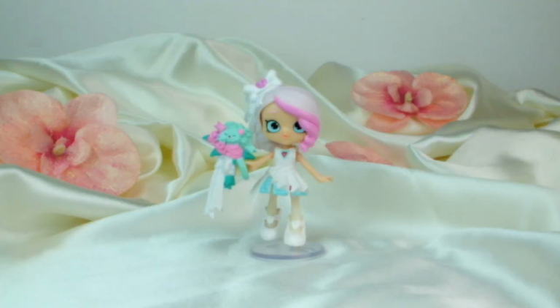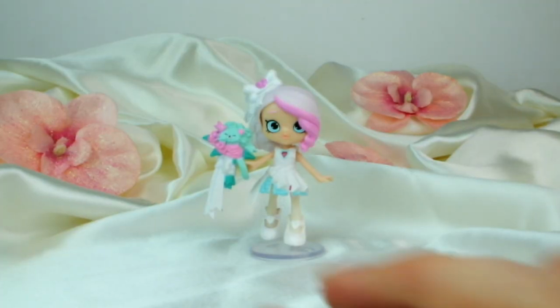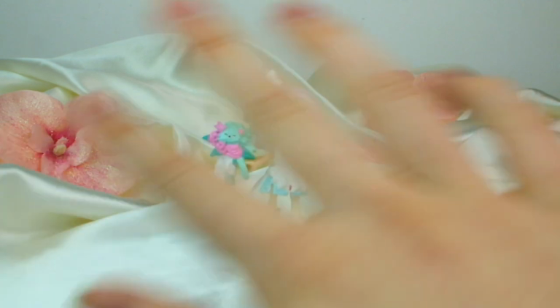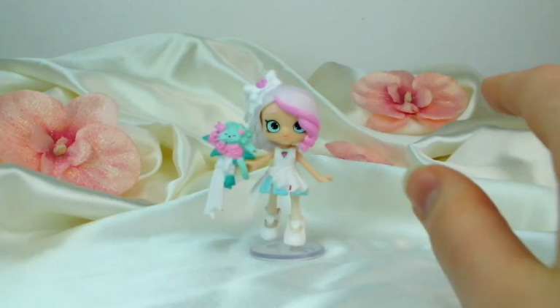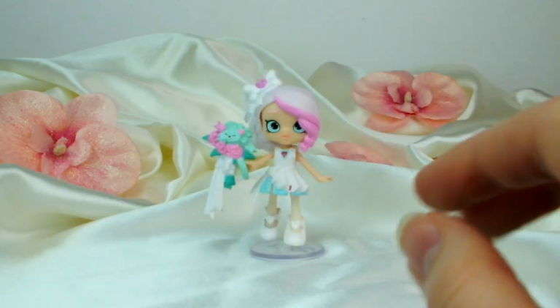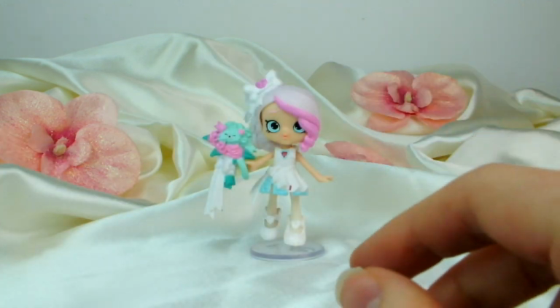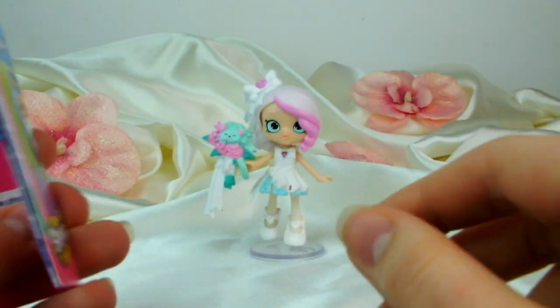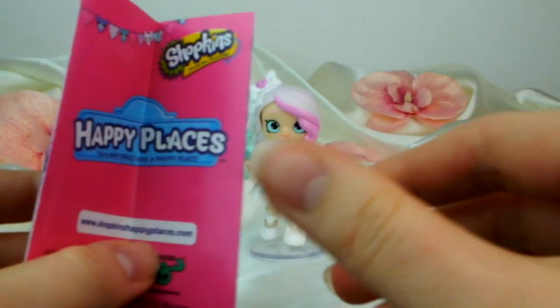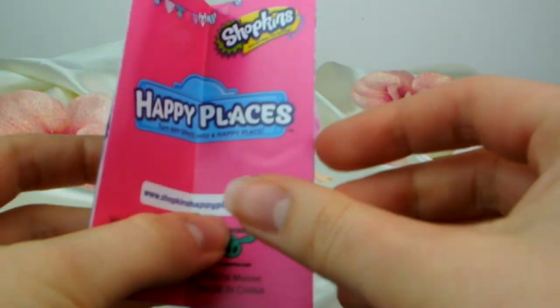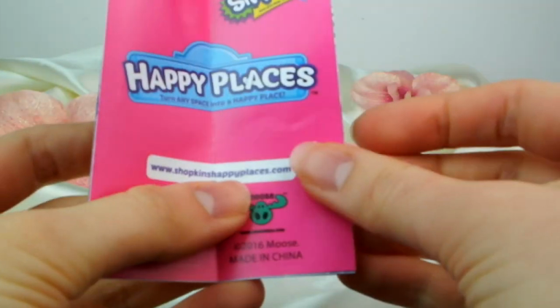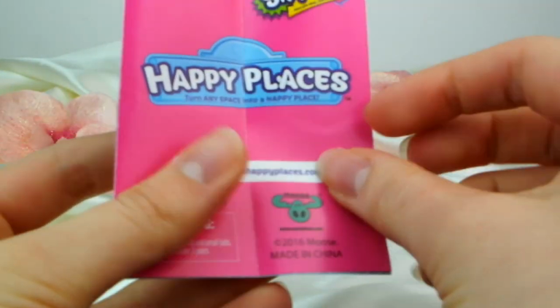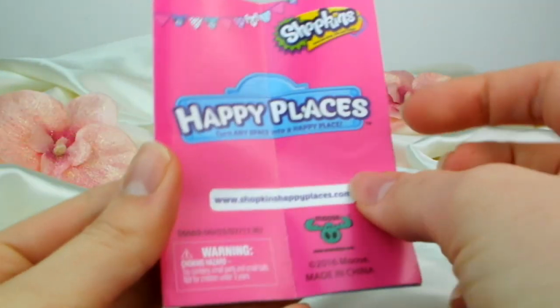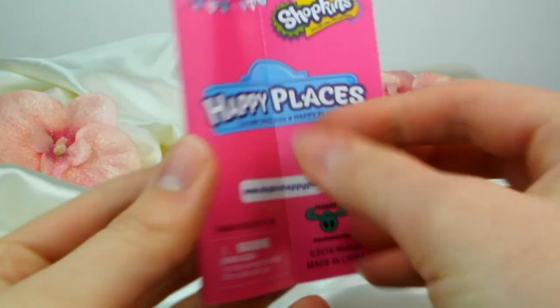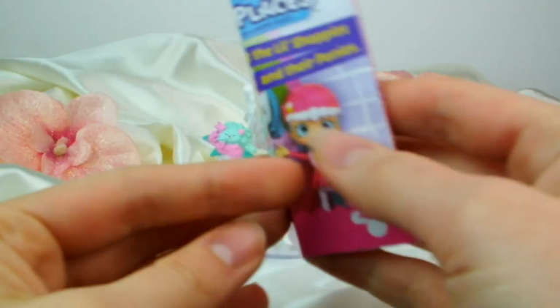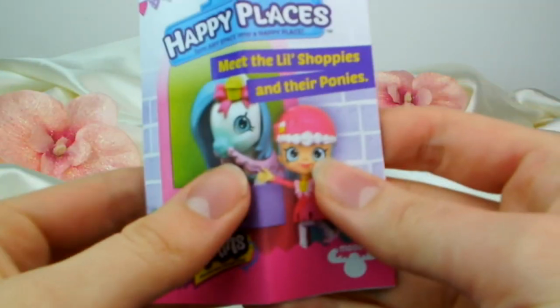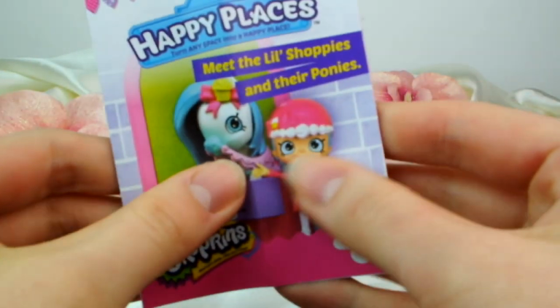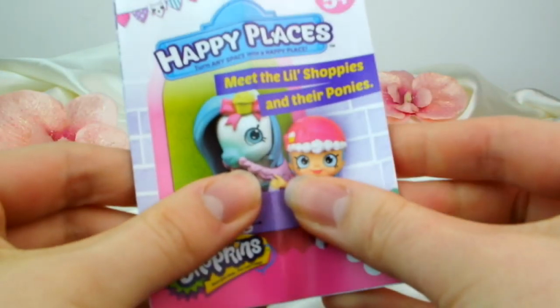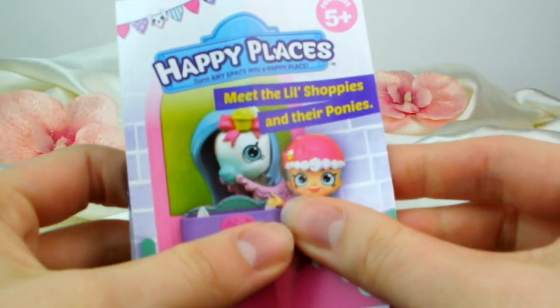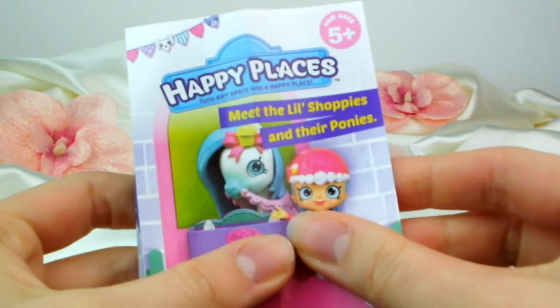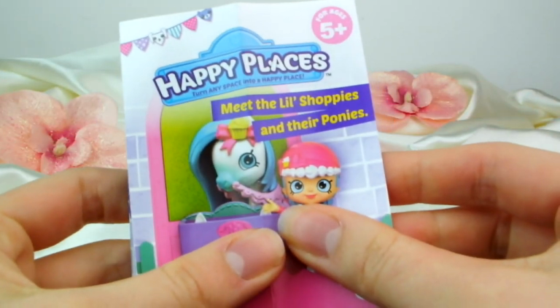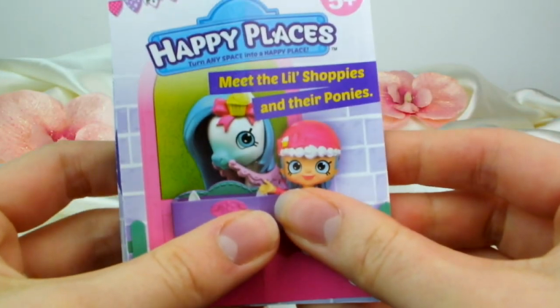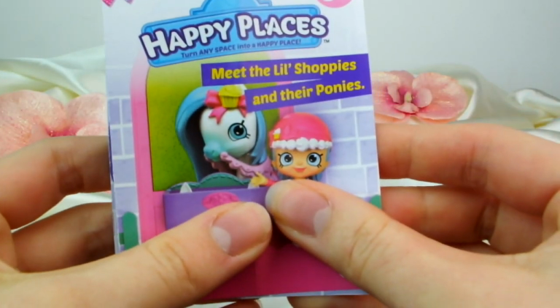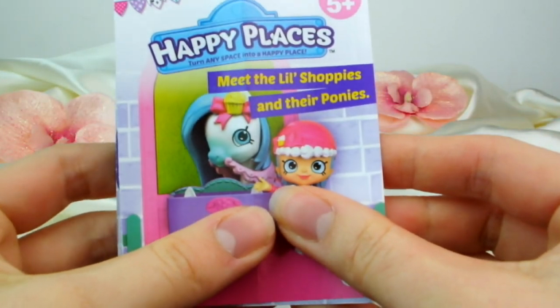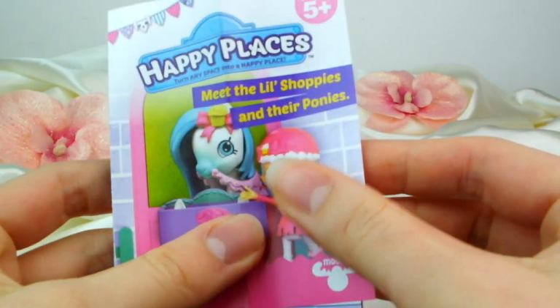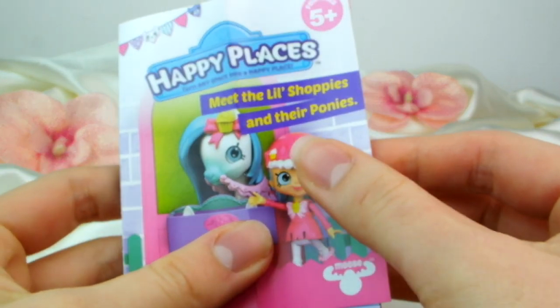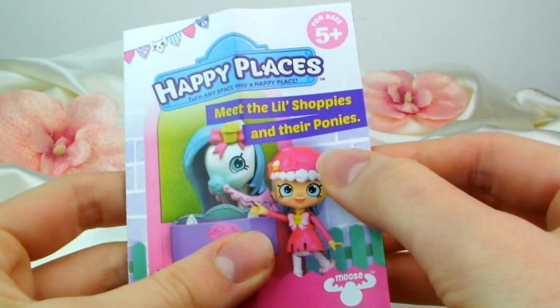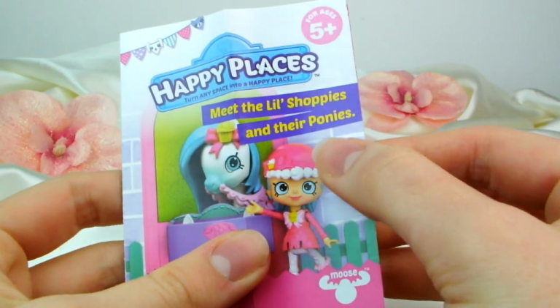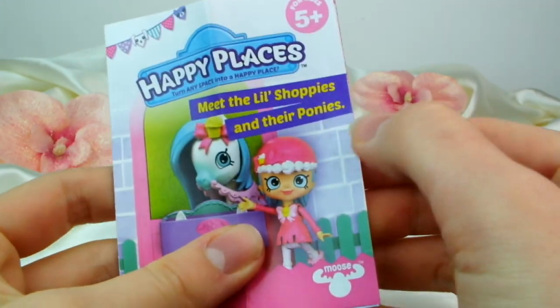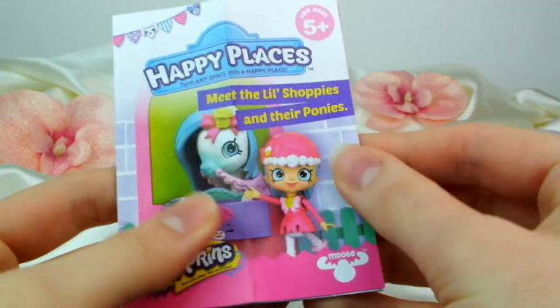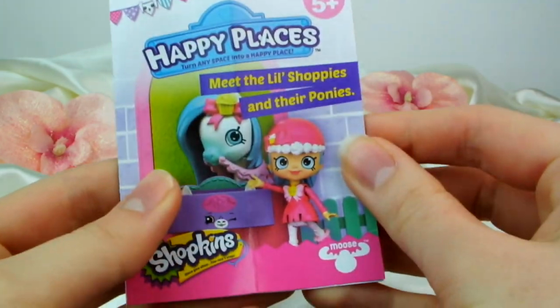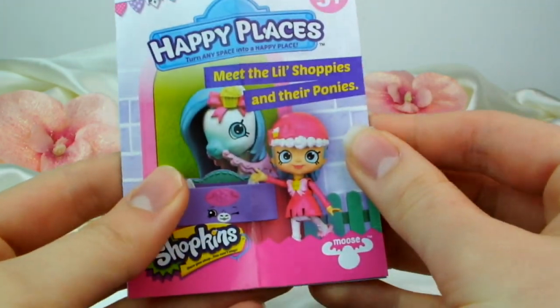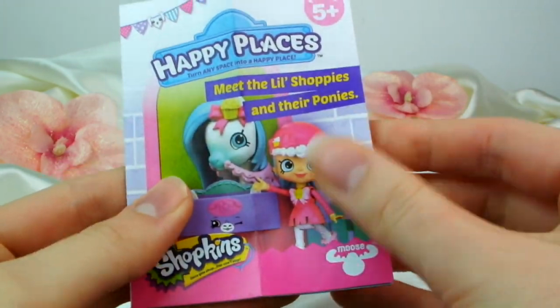And here she is out of the box. First let's take a really quick look at the pamphlet, which is the Happy Places one — Meet Little Shoppies and Their Ponies.